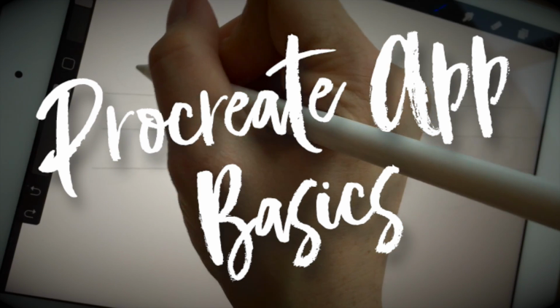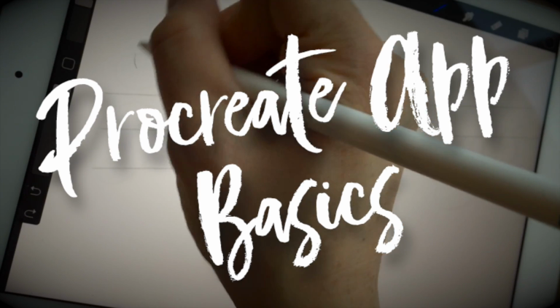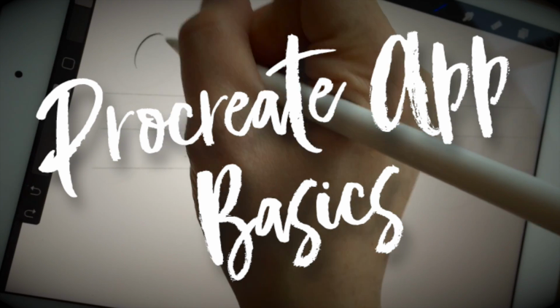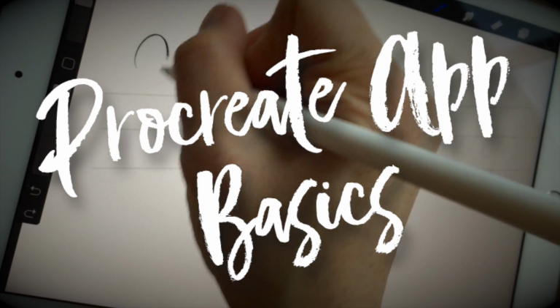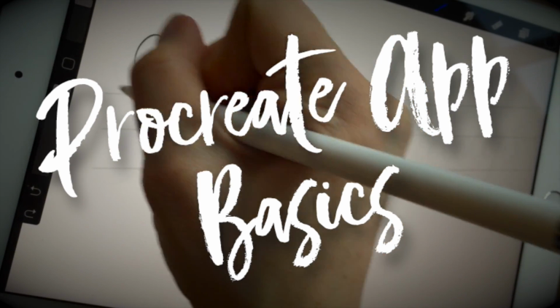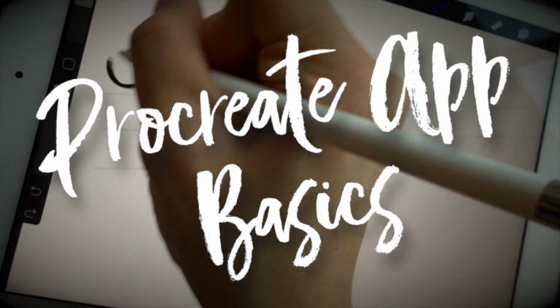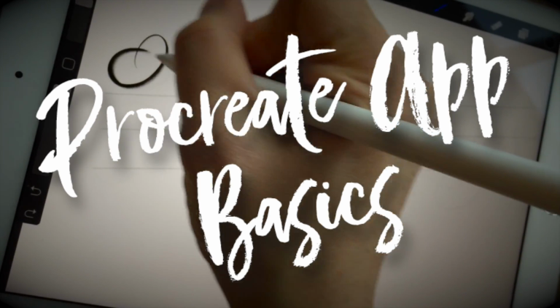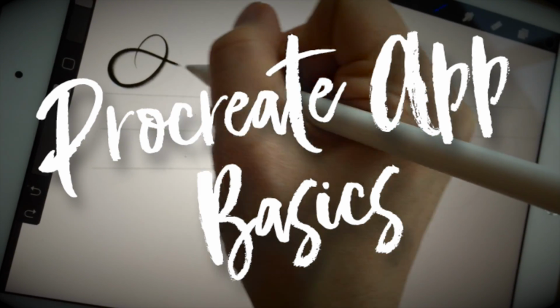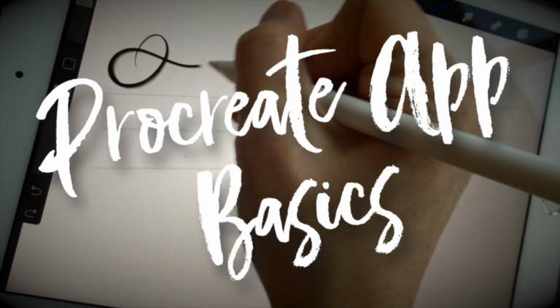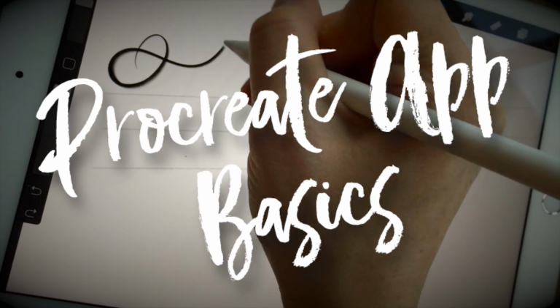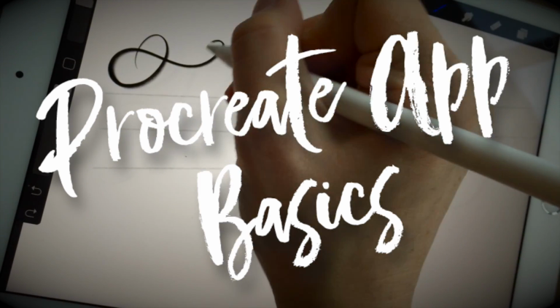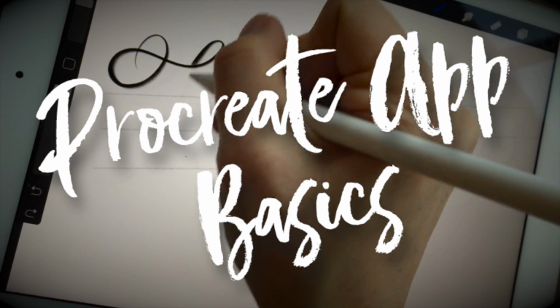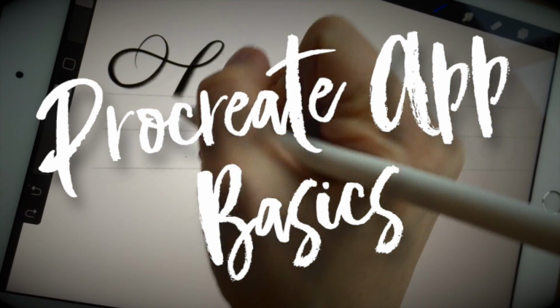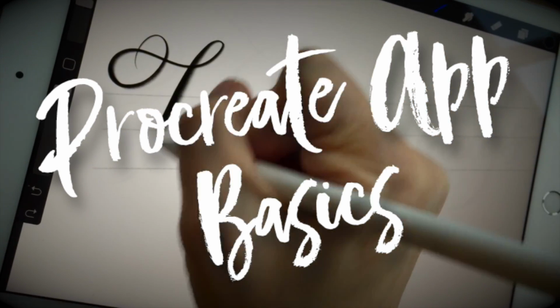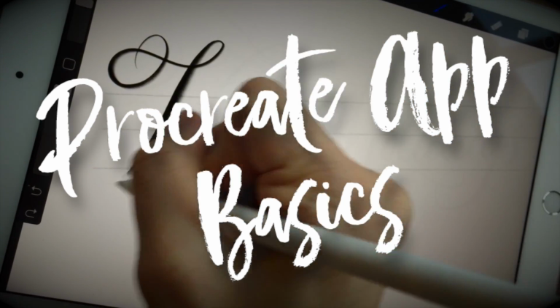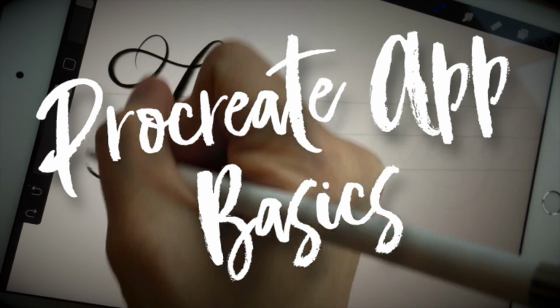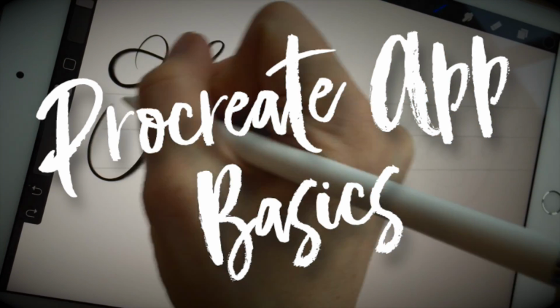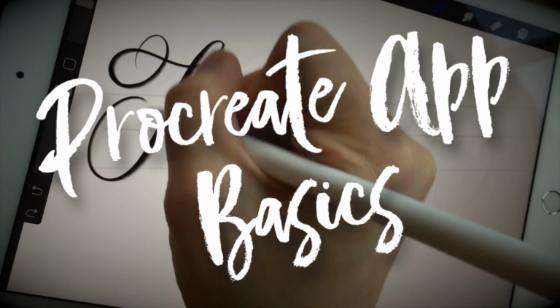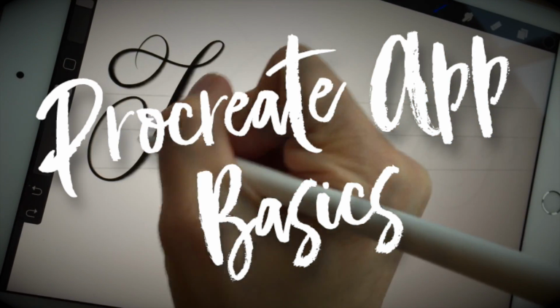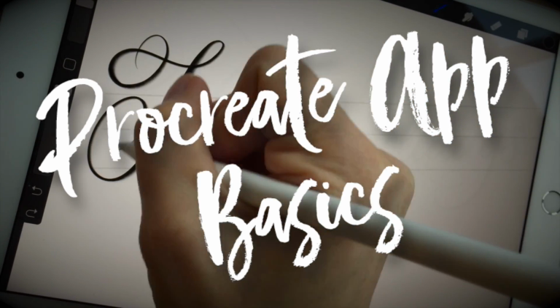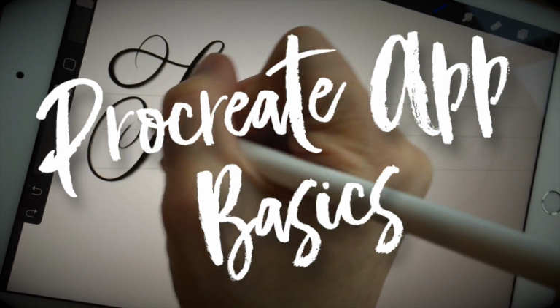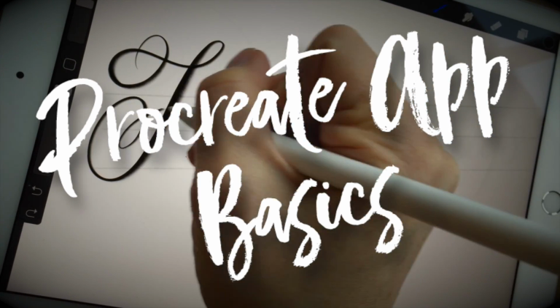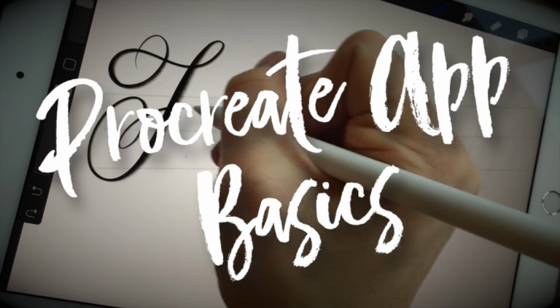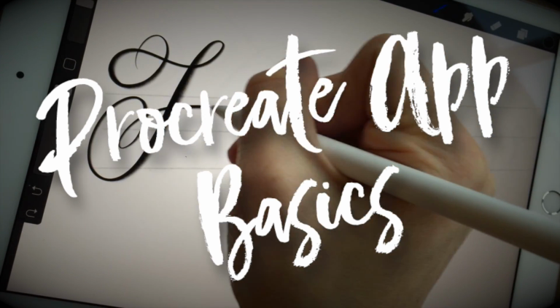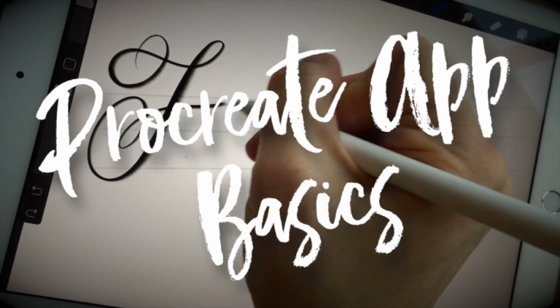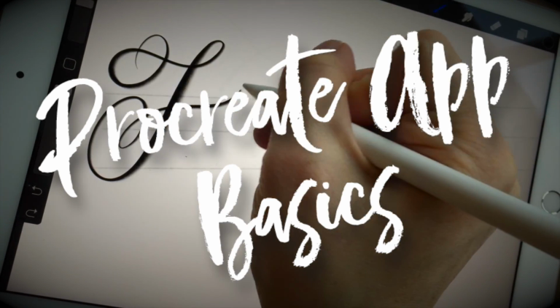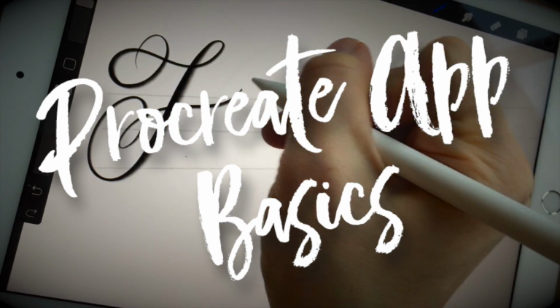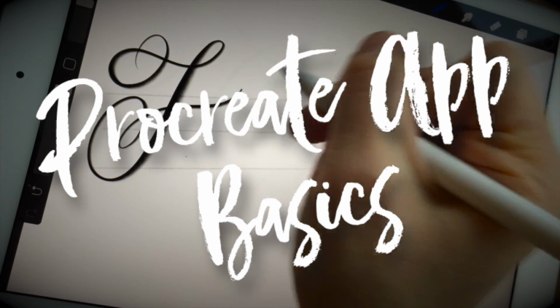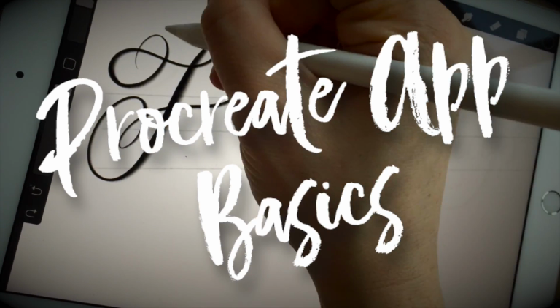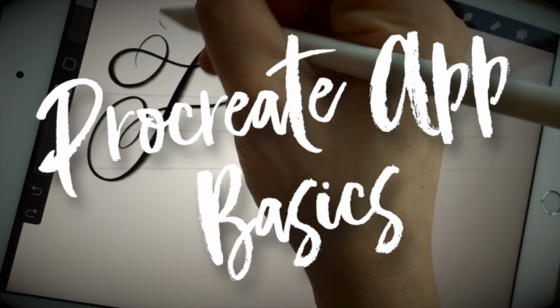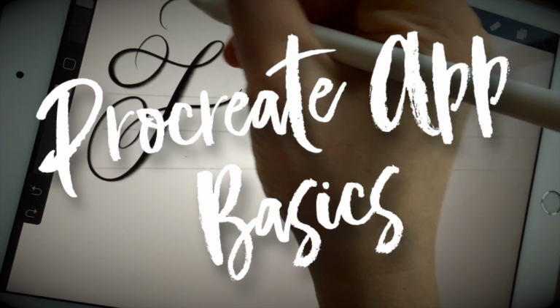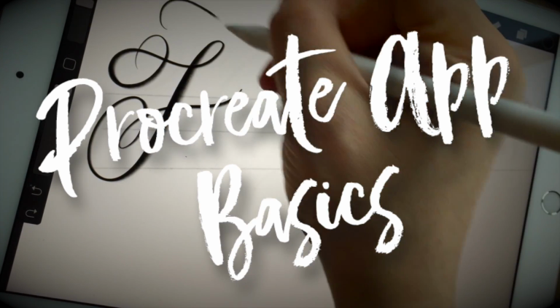Hi, this is Sarah from SarahTypes.com. Today I'm going to show you how to get started with the Procreate app on iPad.